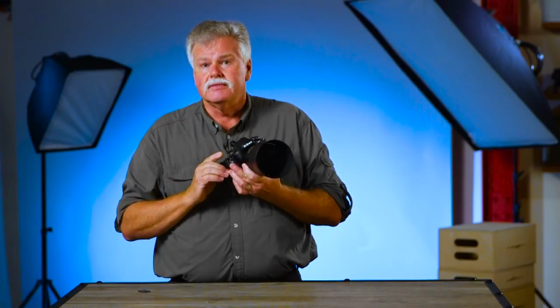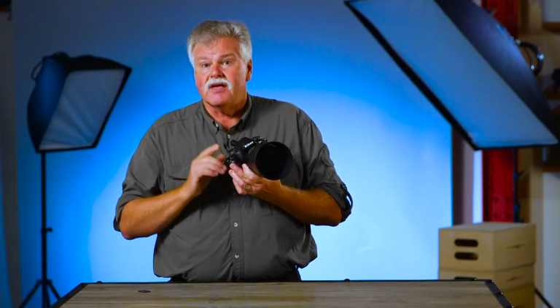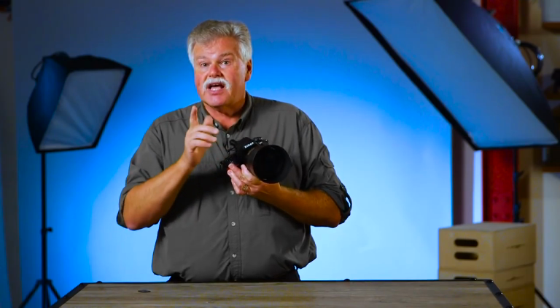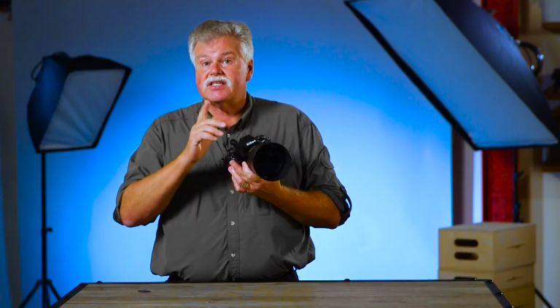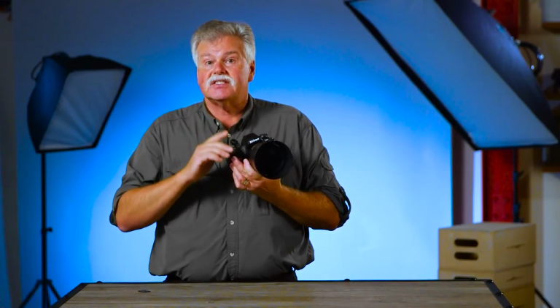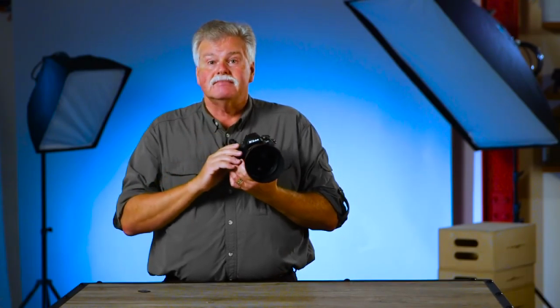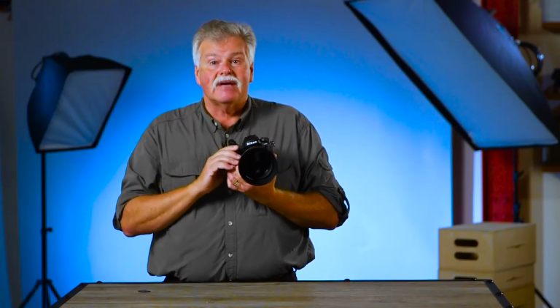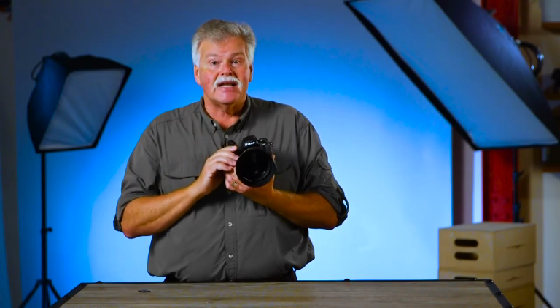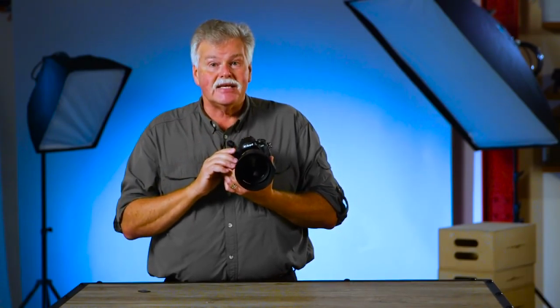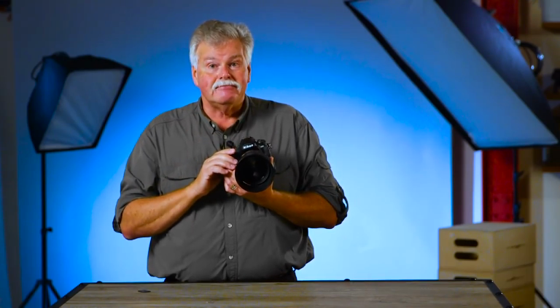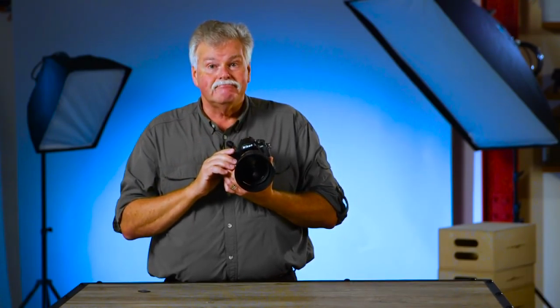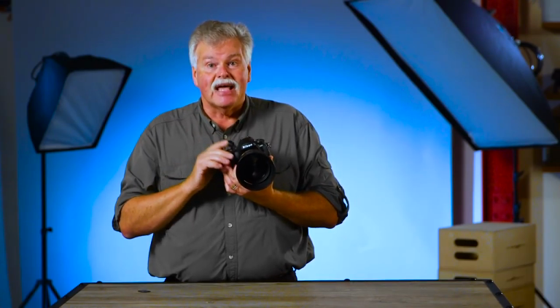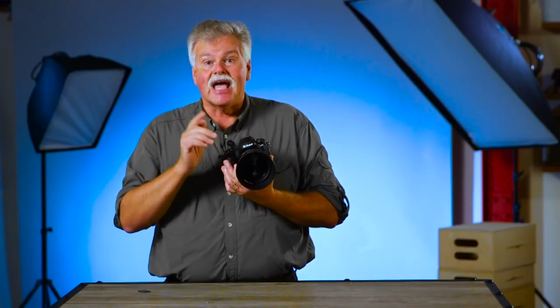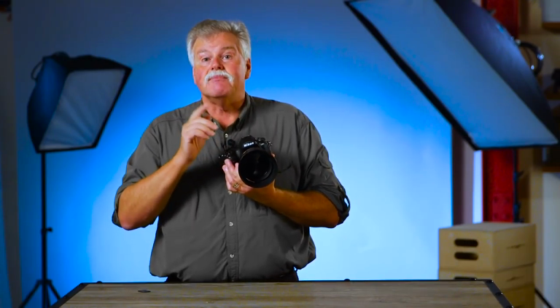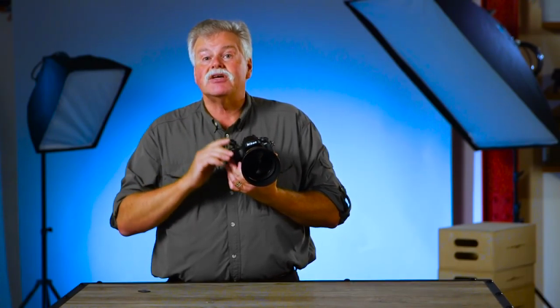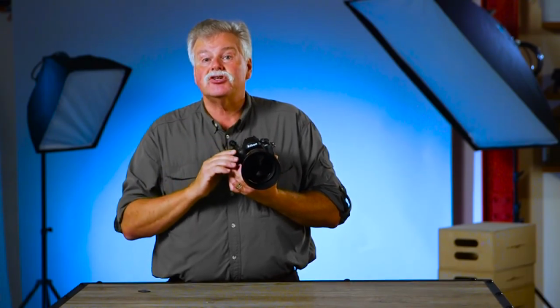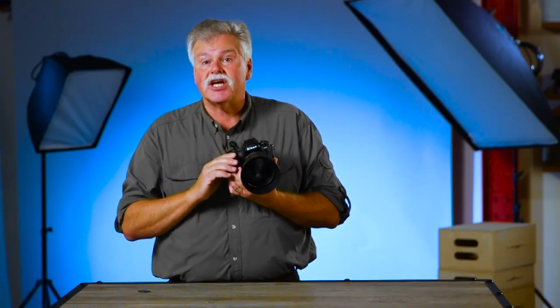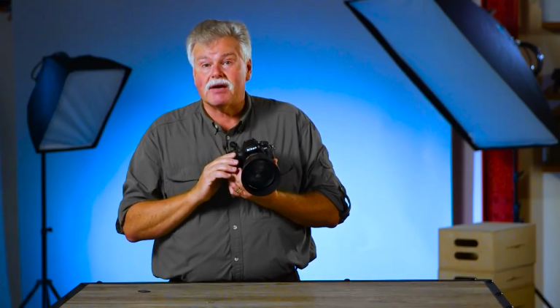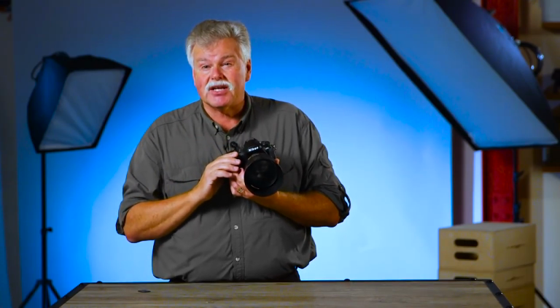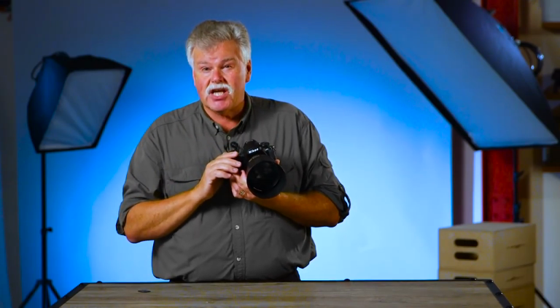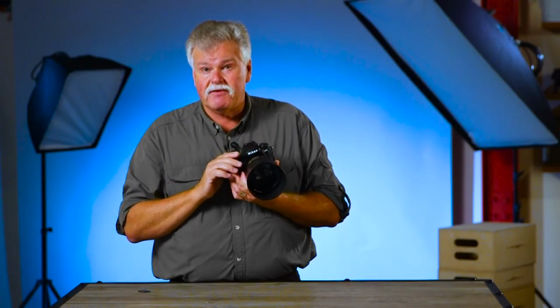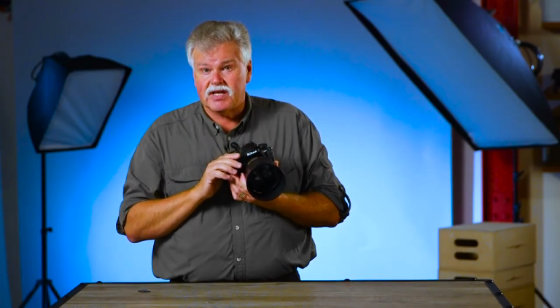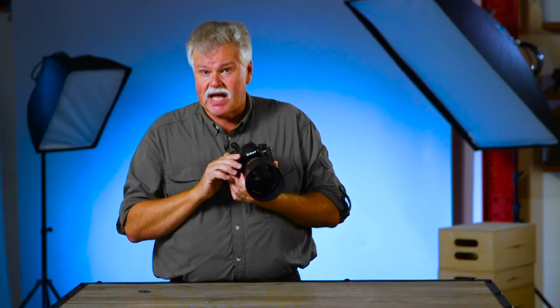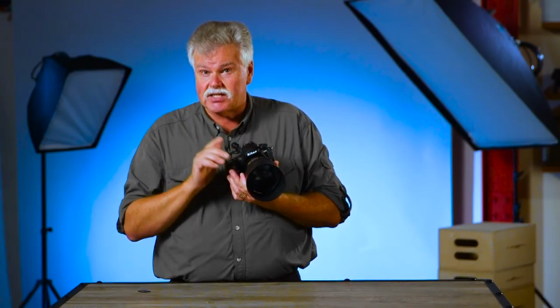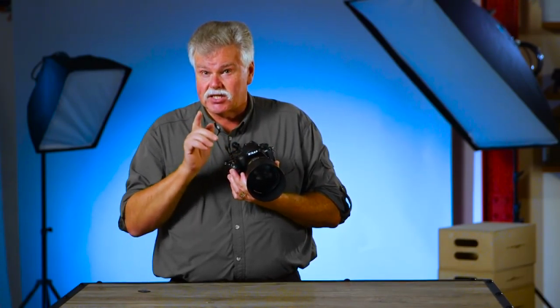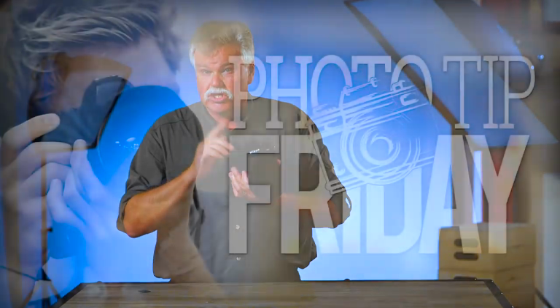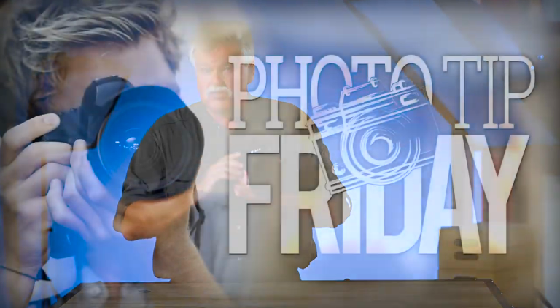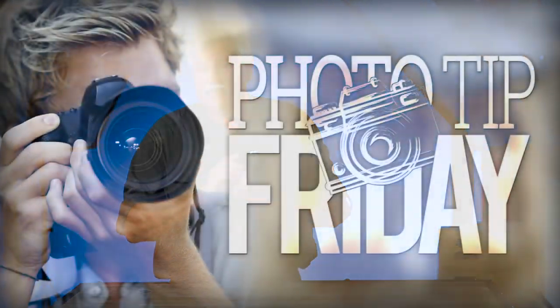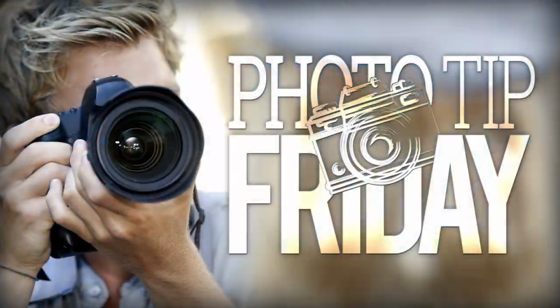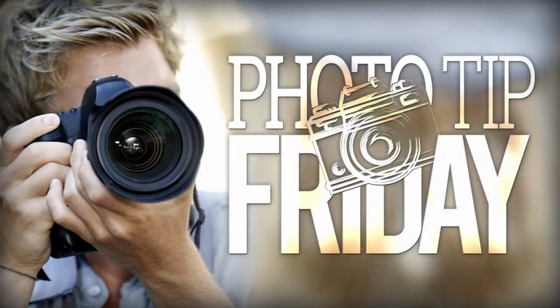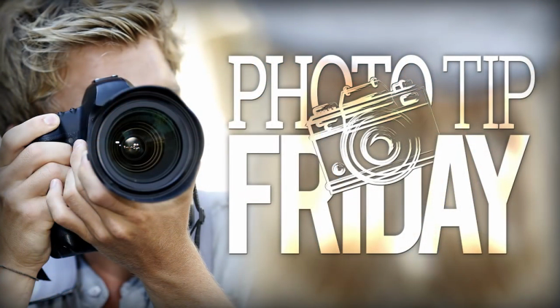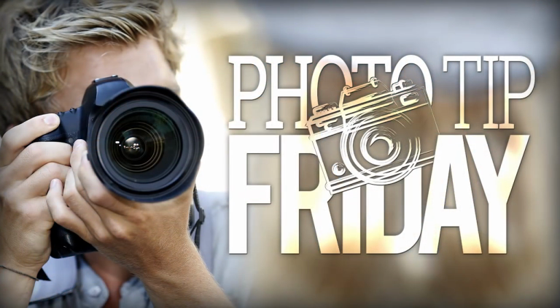If you like this idea, hey, make sure you check out my D850 class exclusively on Kelby One.